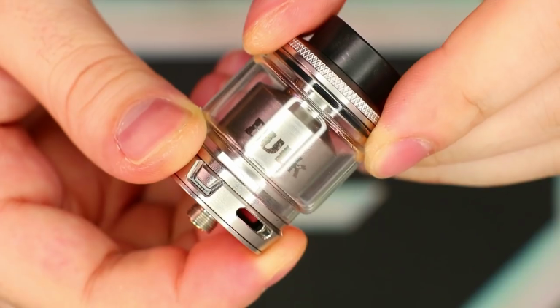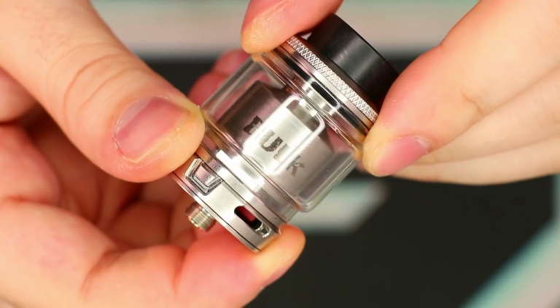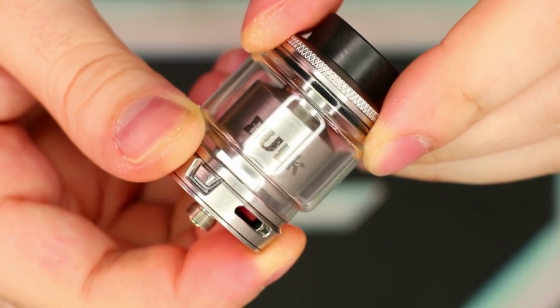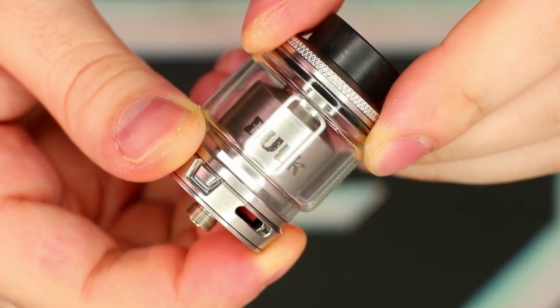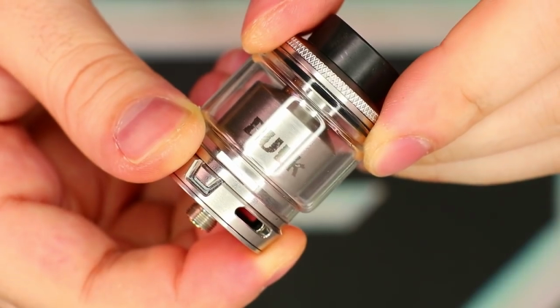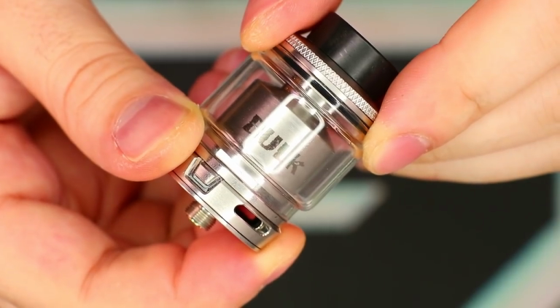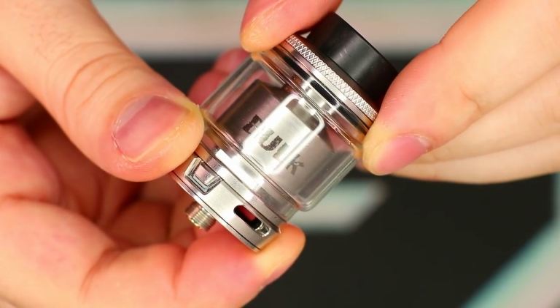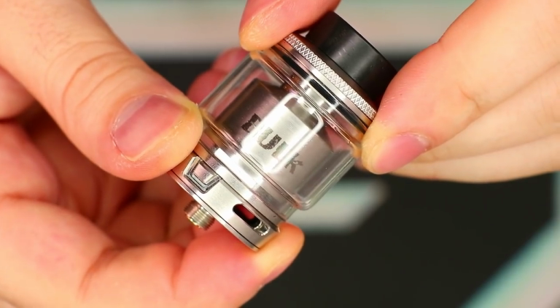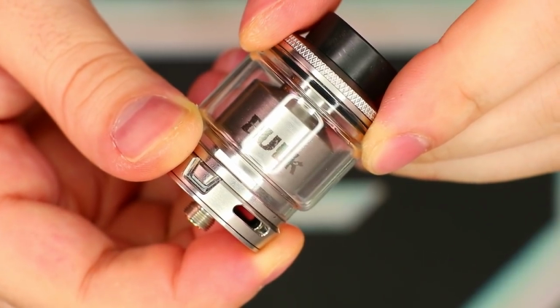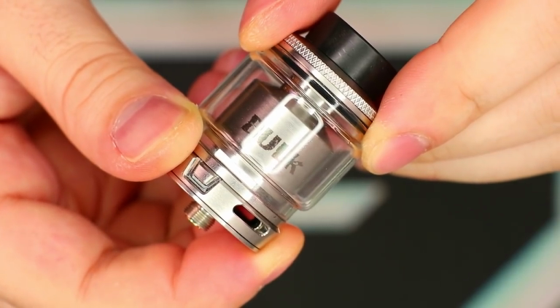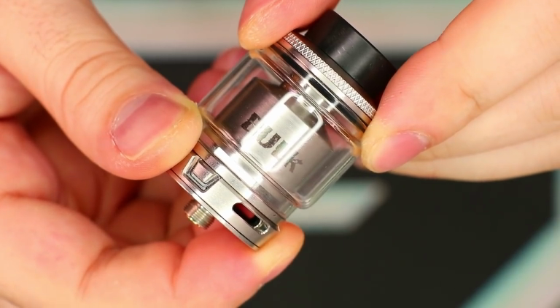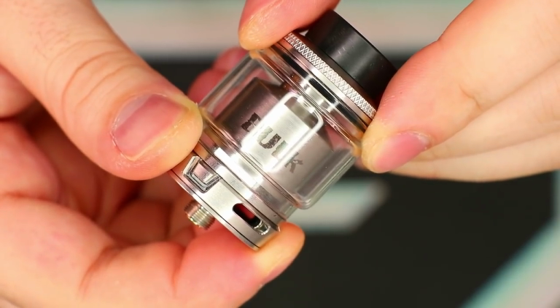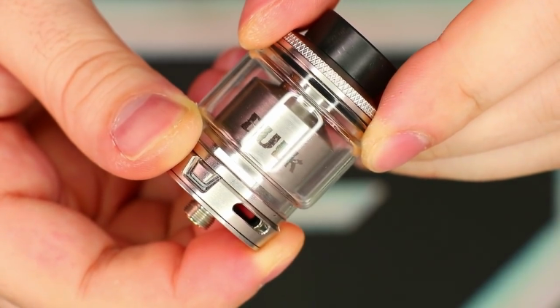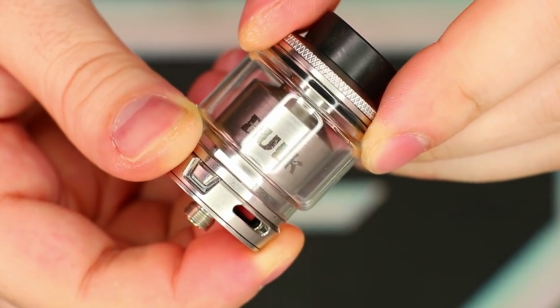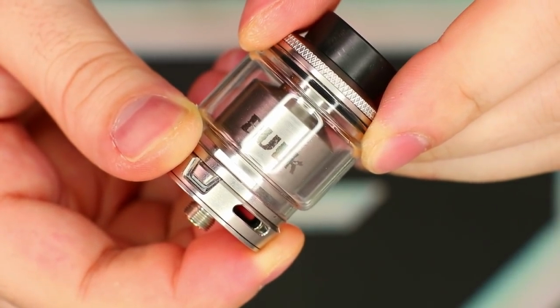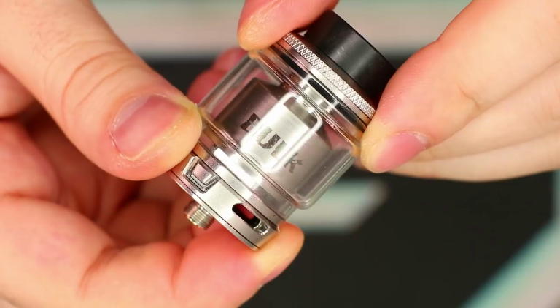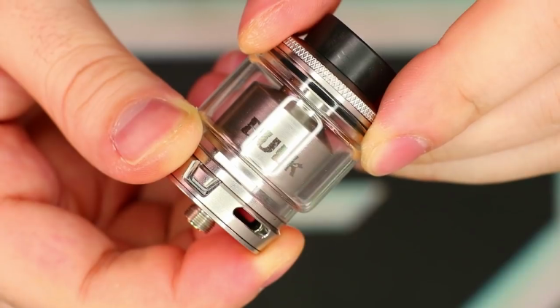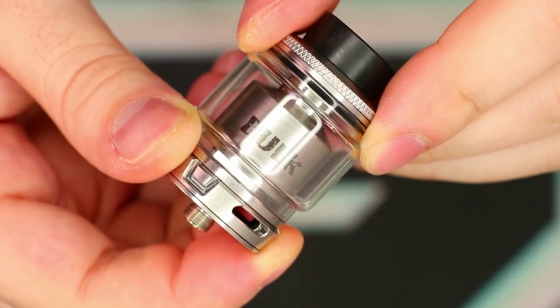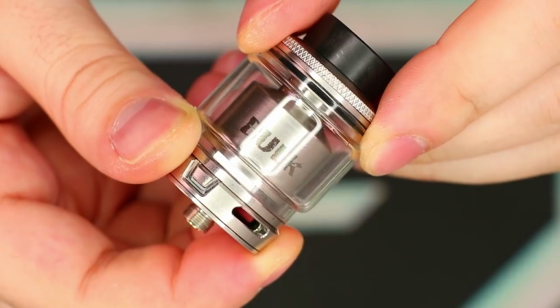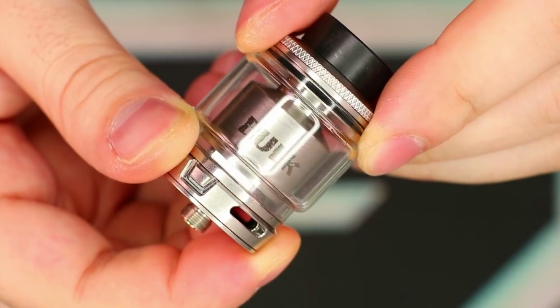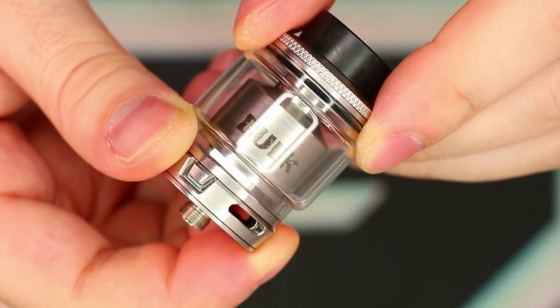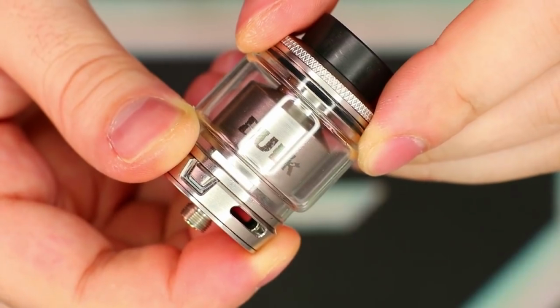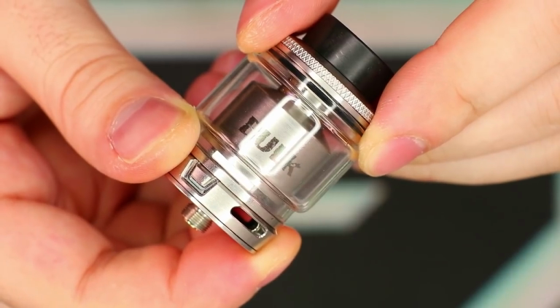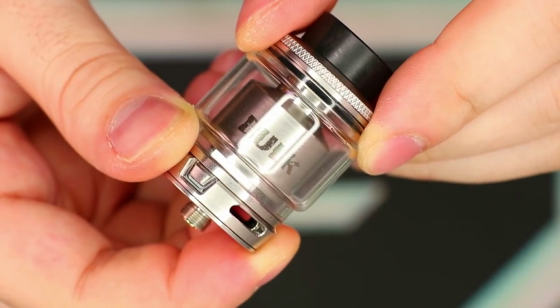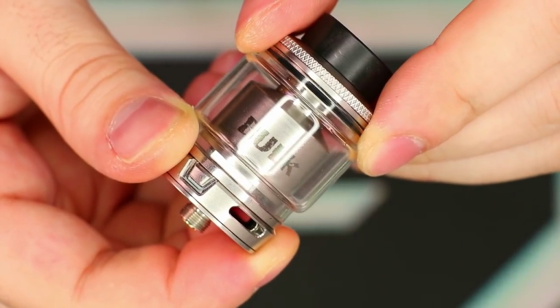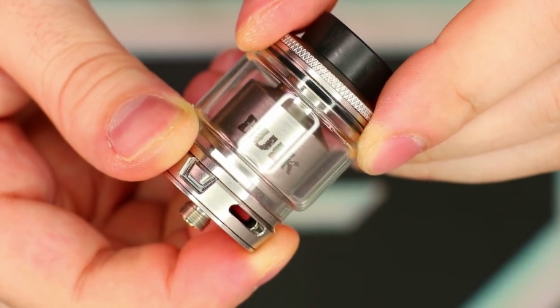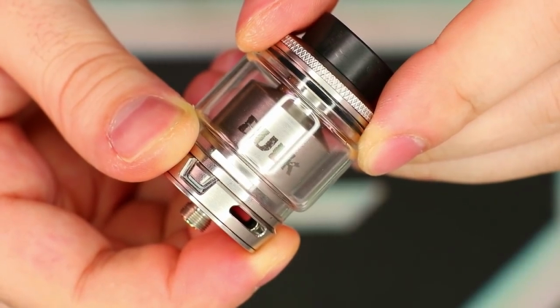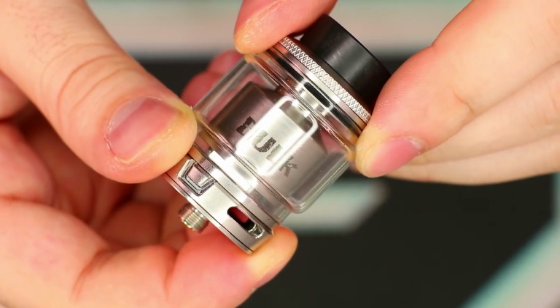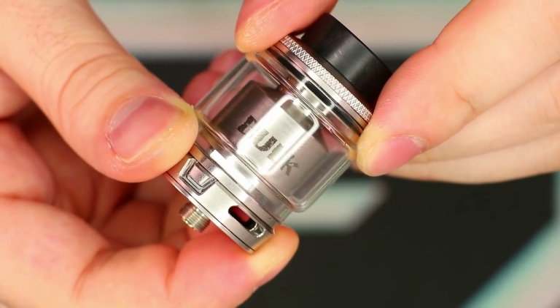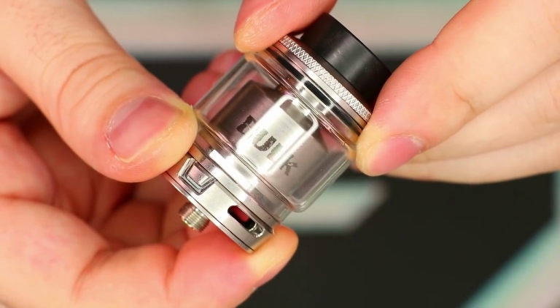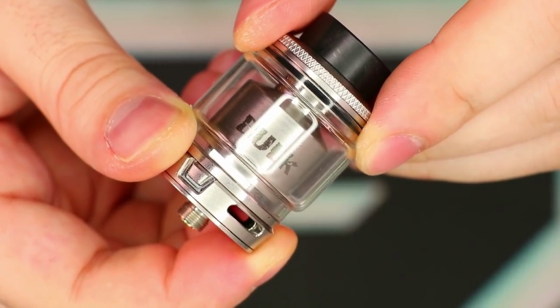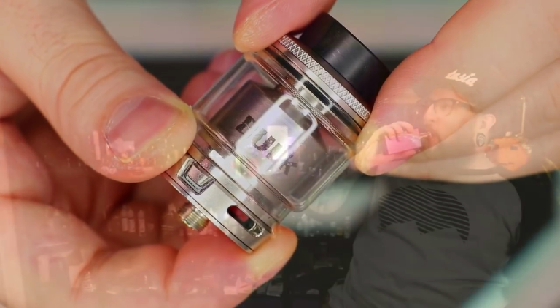That's pretty much what I've got in this close-up section. Let's go back to the main screen, have a quick vape on this thing, and we'll talk about it some more.